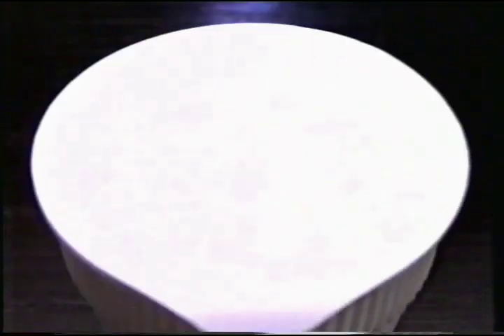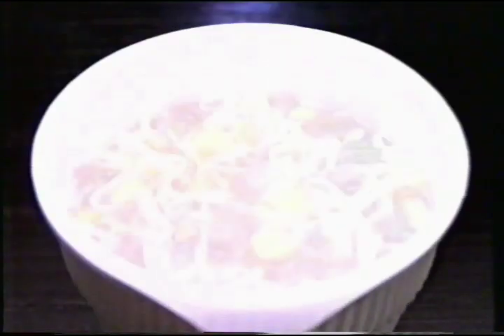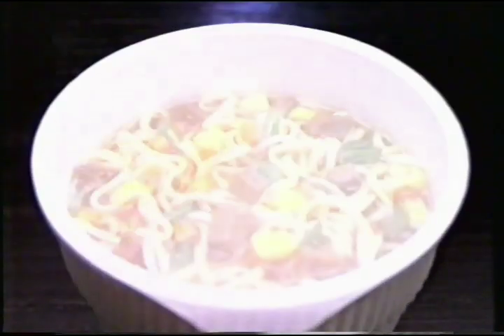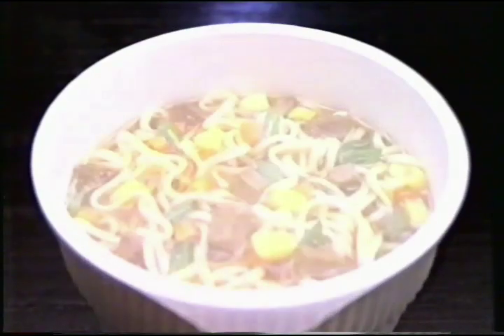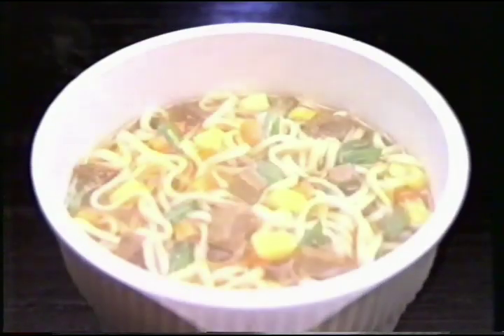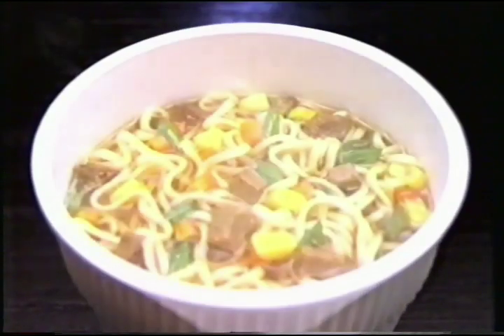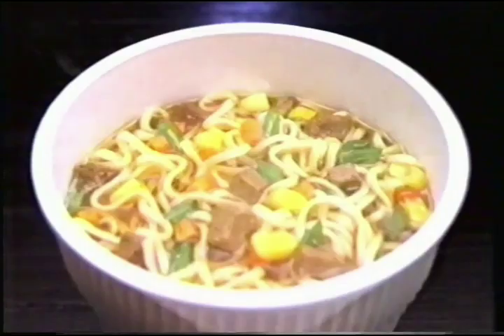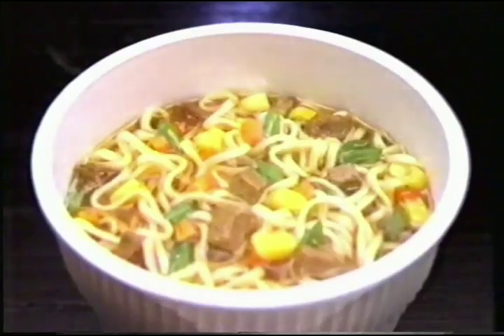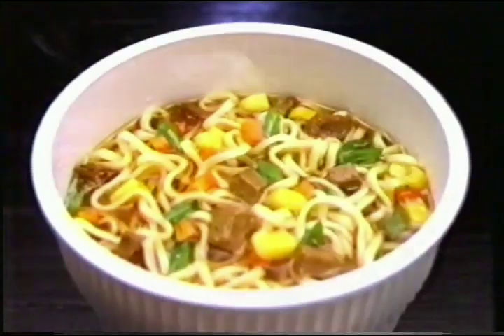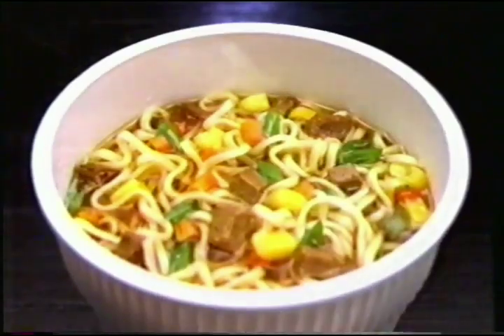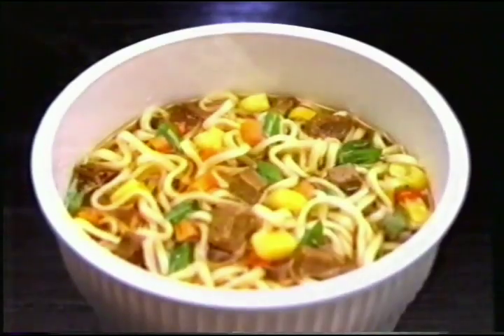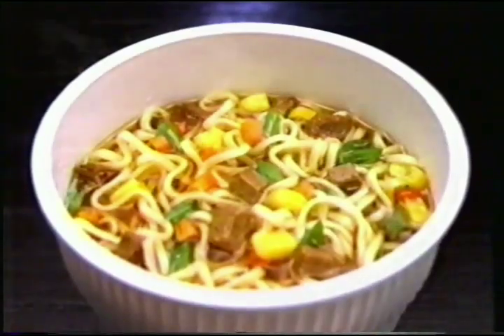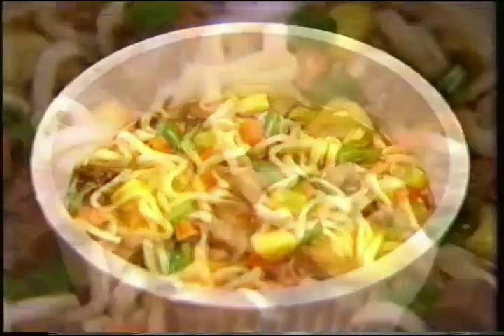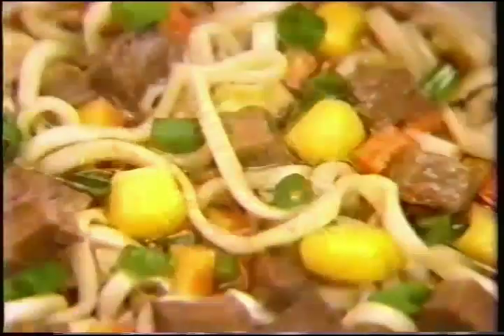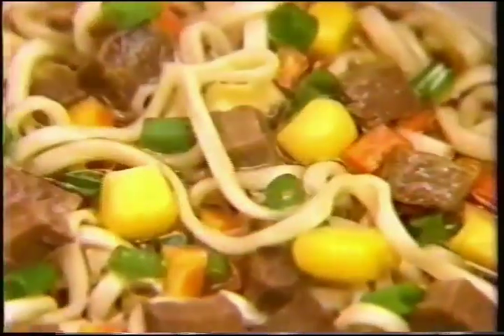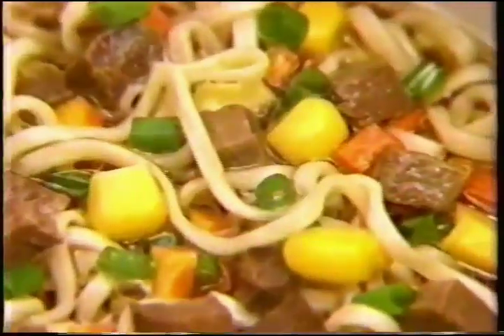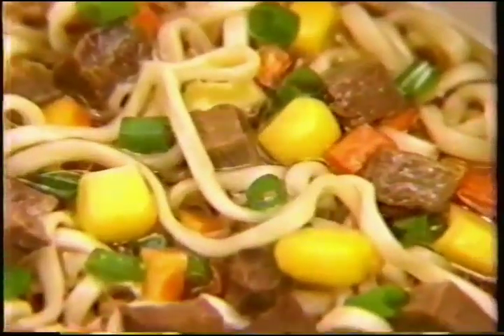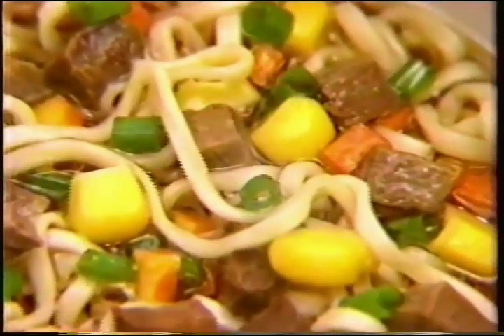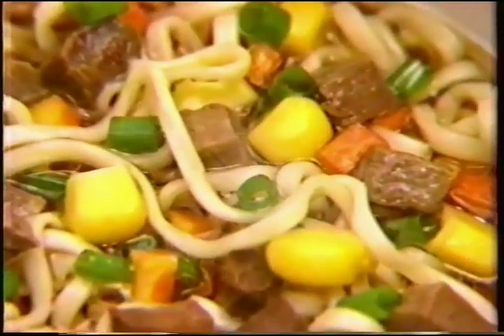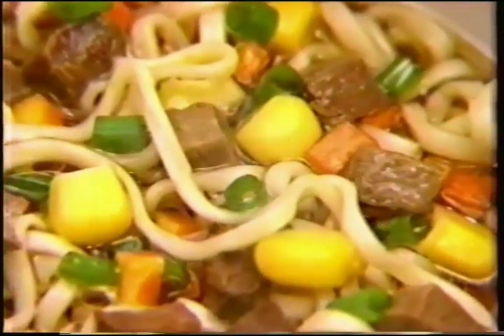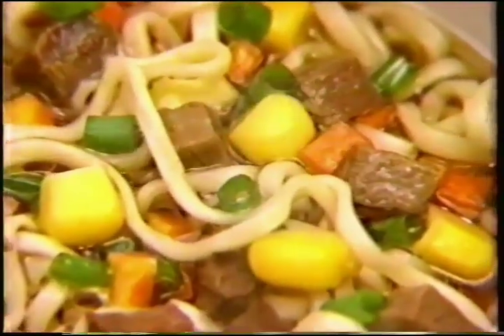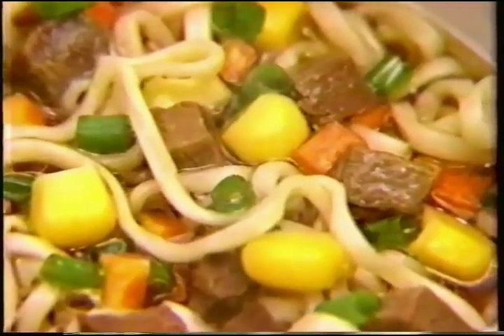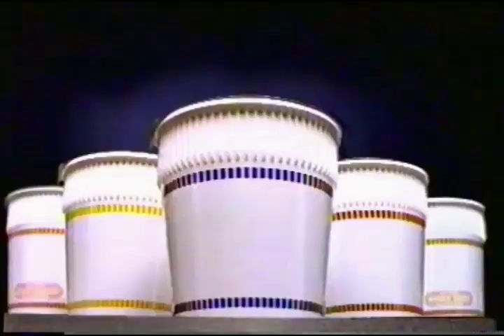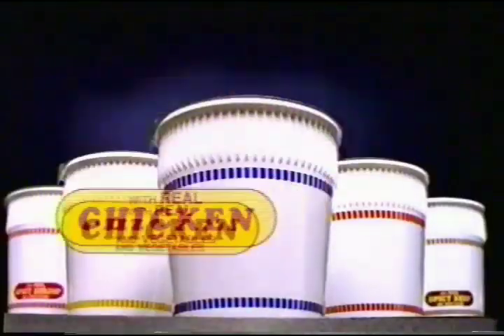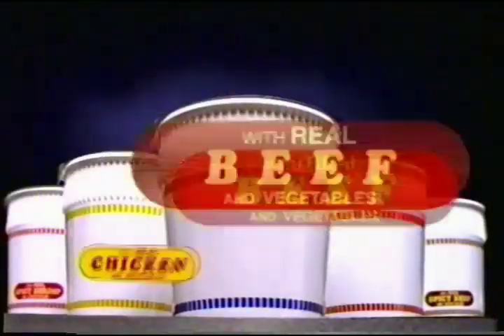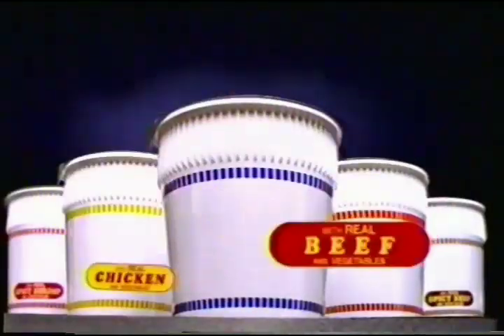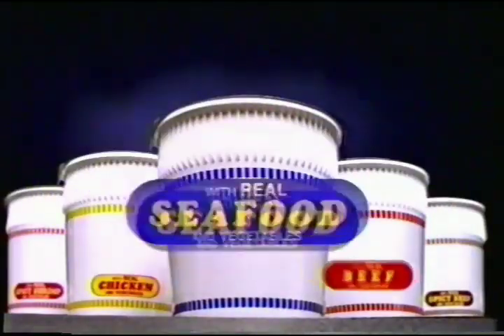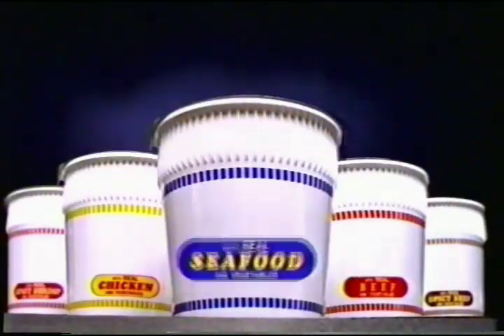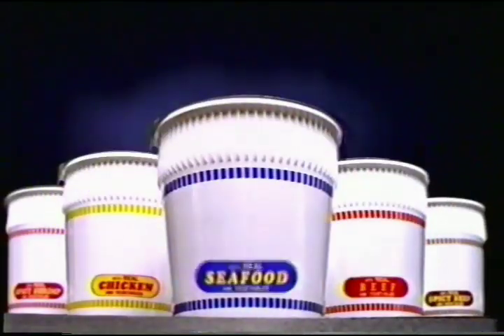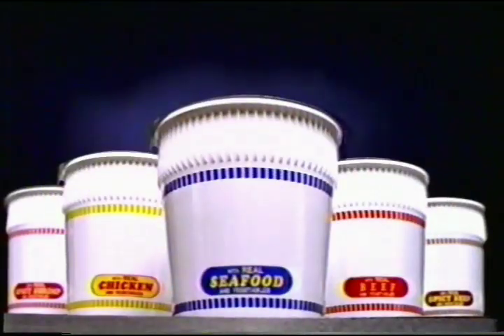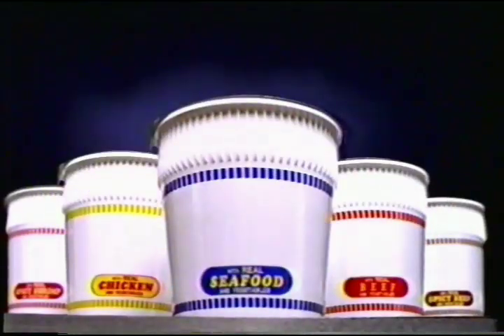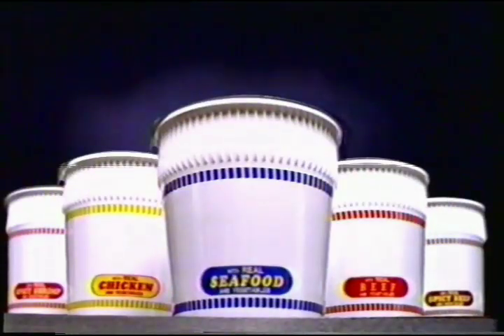With firm, pre-flavored noodles. Real meat and vegetables. It comes in delicious flavors.